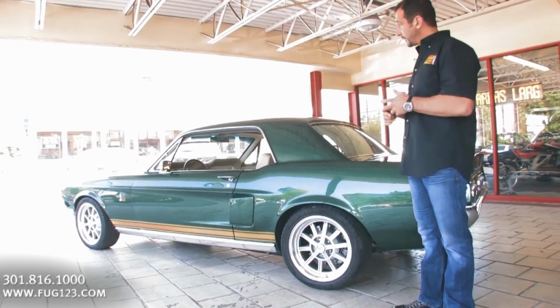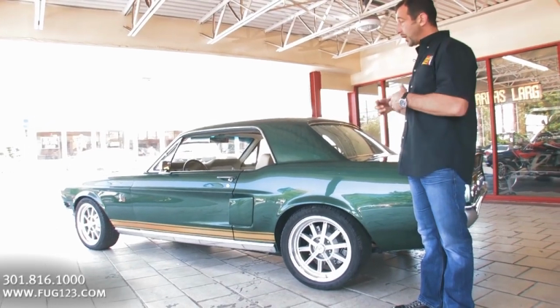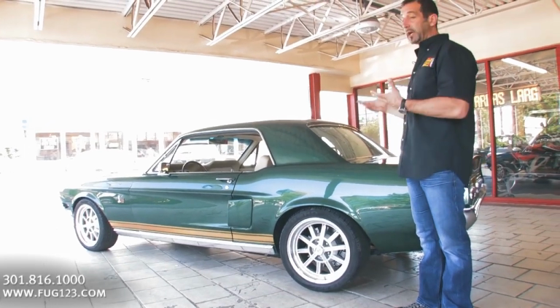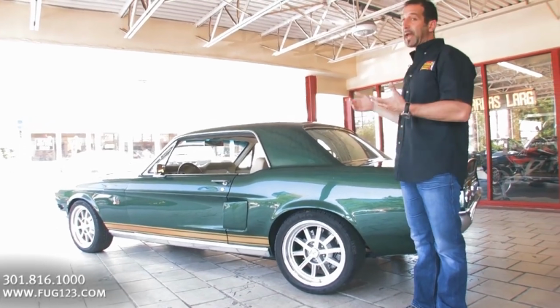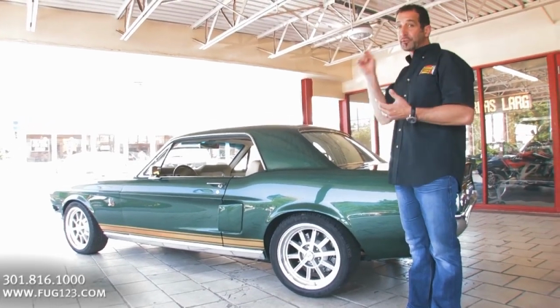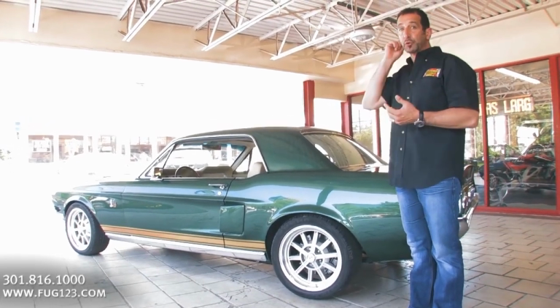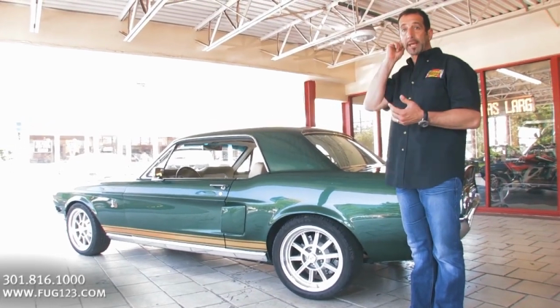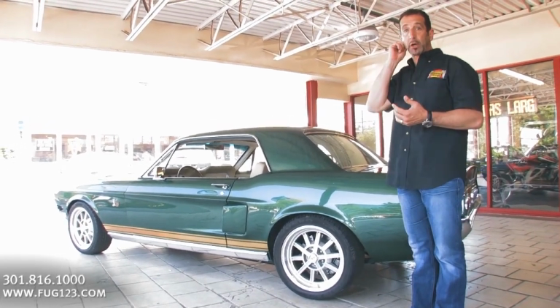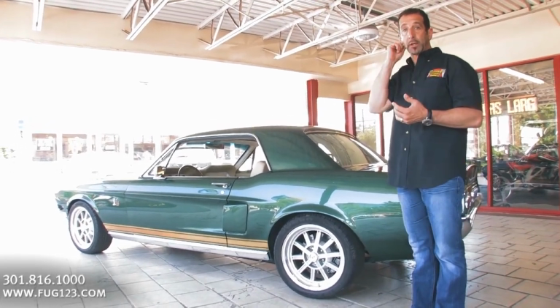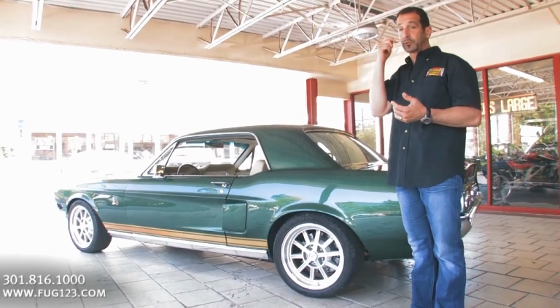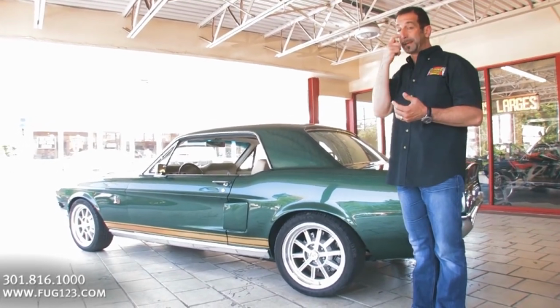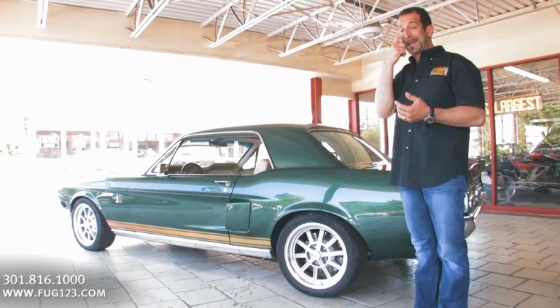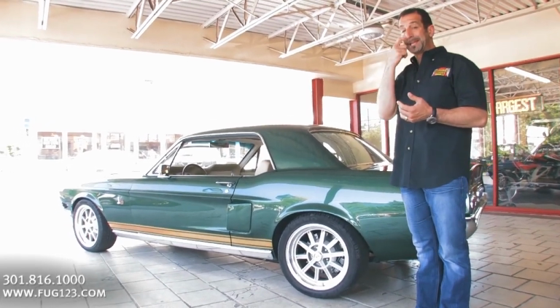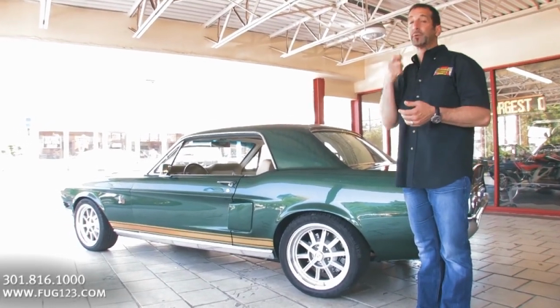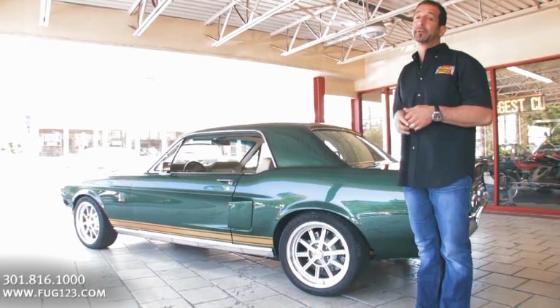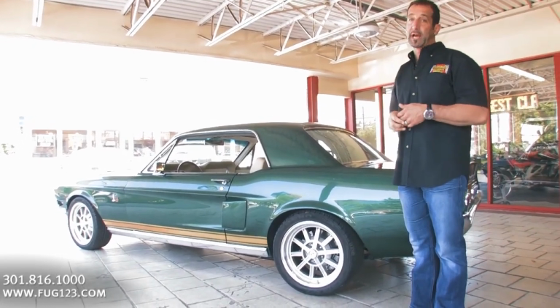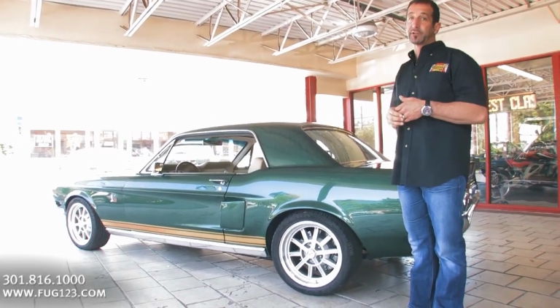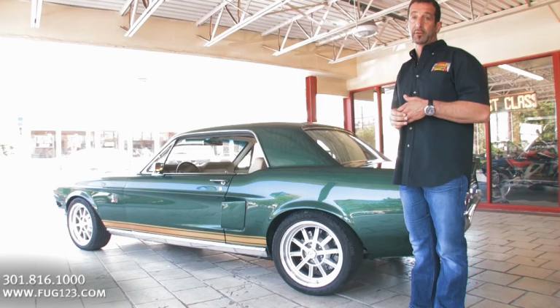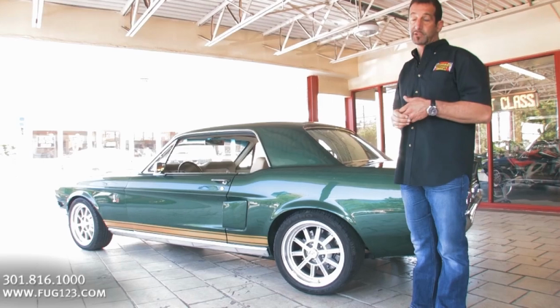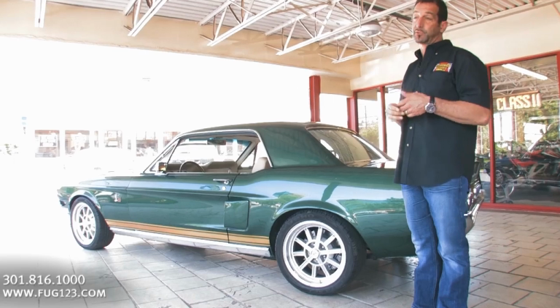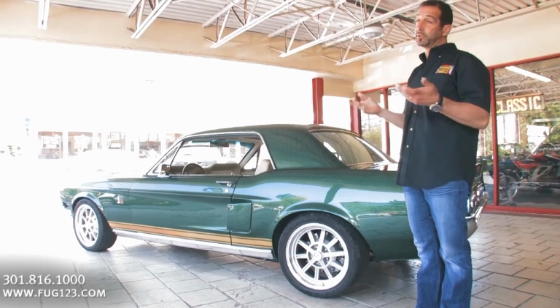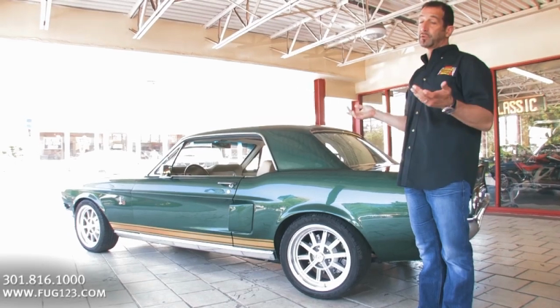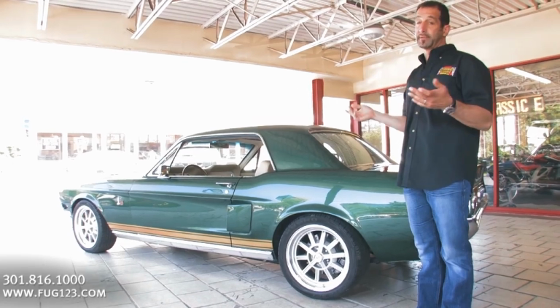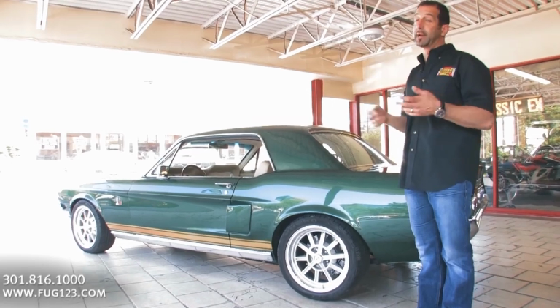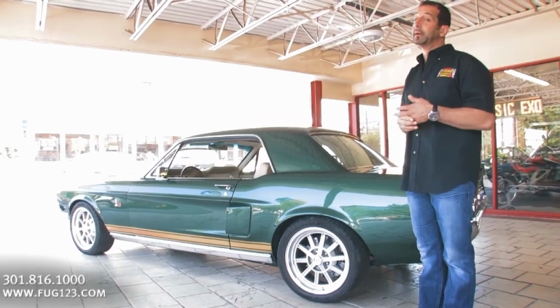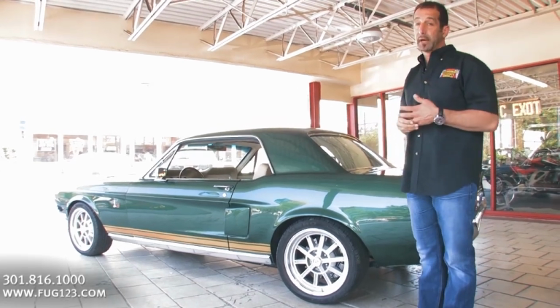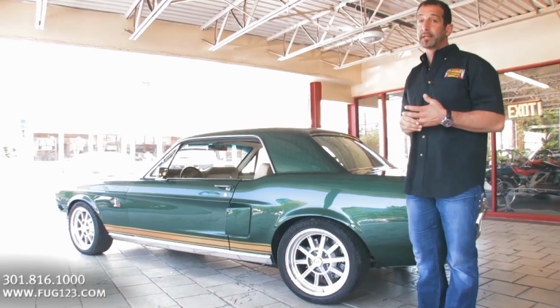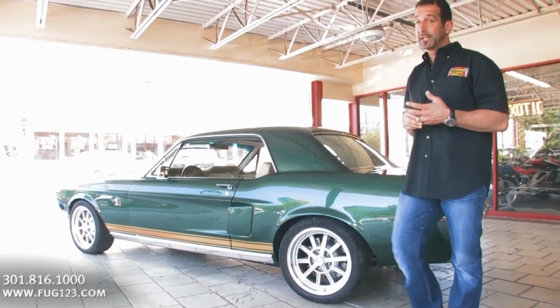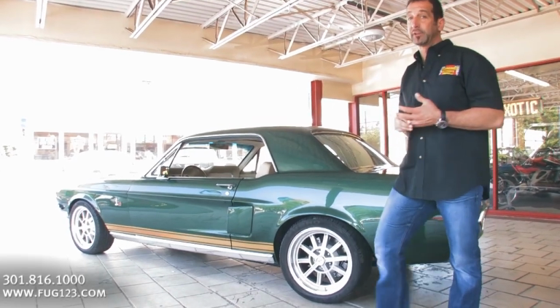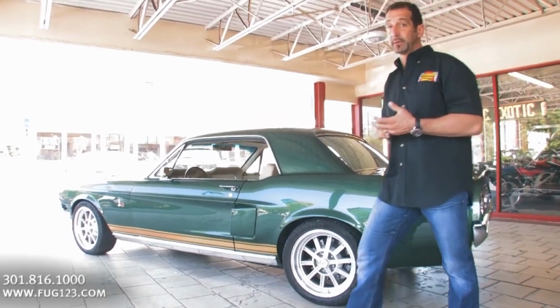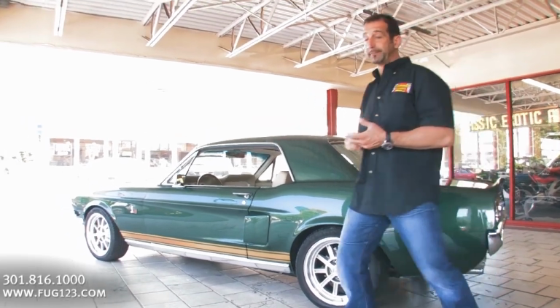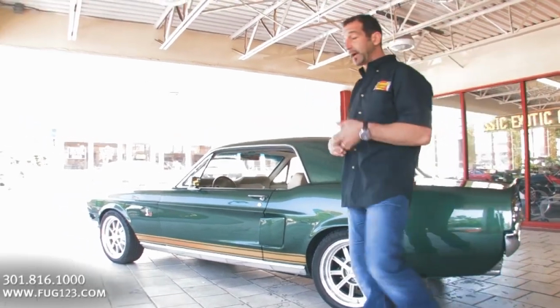They're saying now that to duplicate a car like this could be in the $80,000 to $100,000 range. And since we do this all the time, they could easily be right.